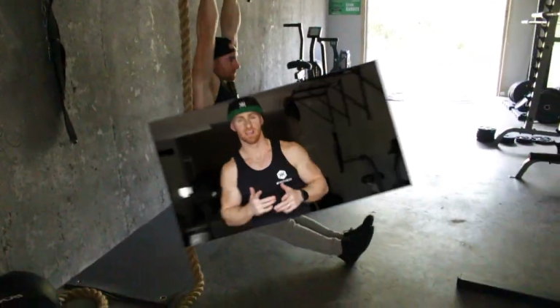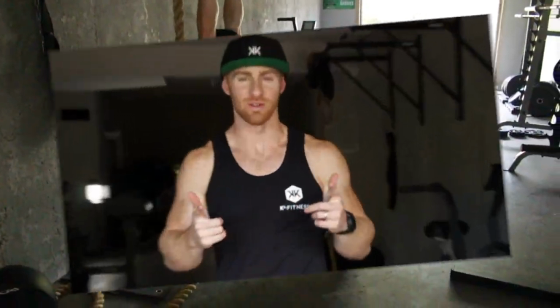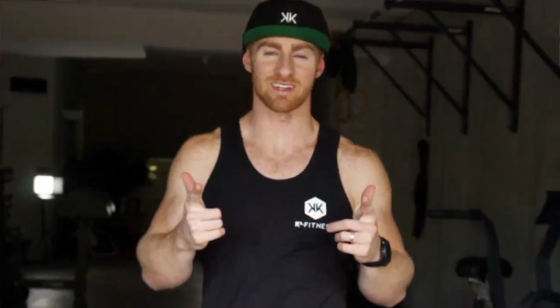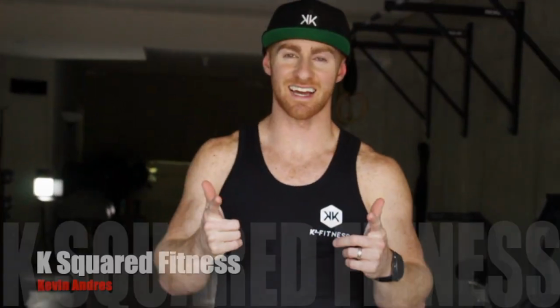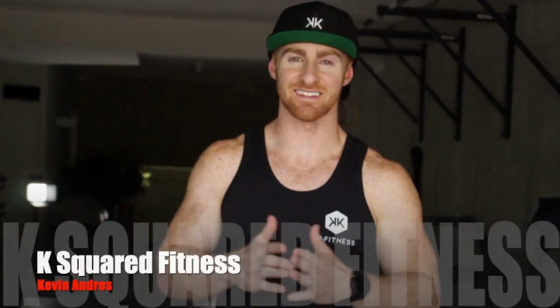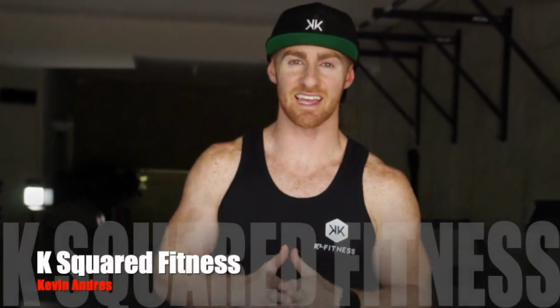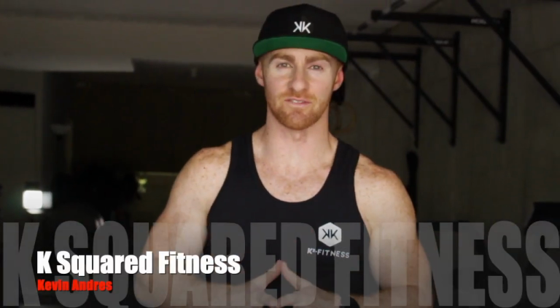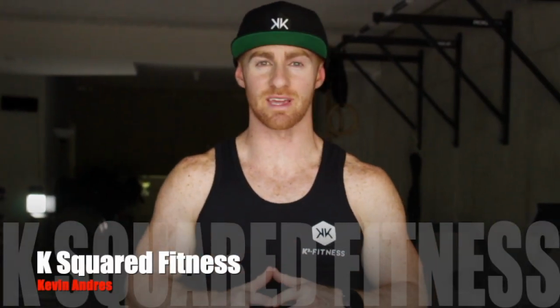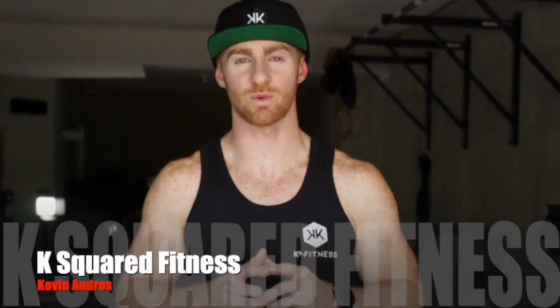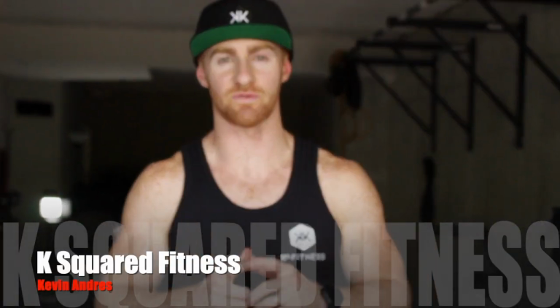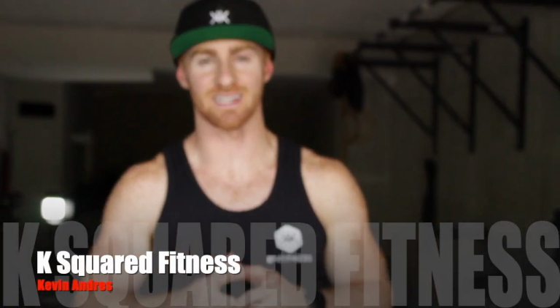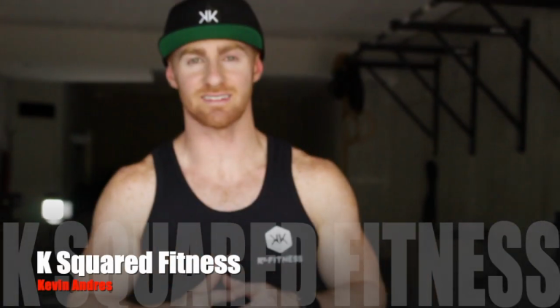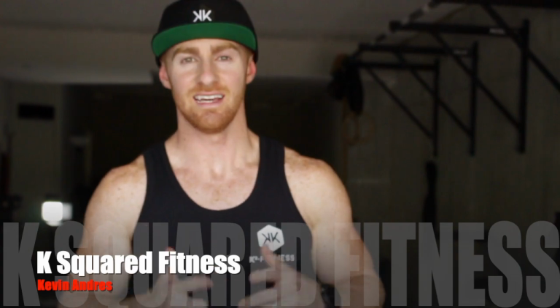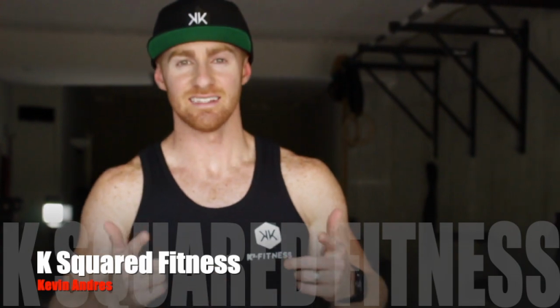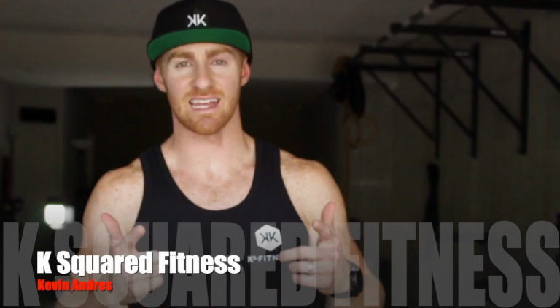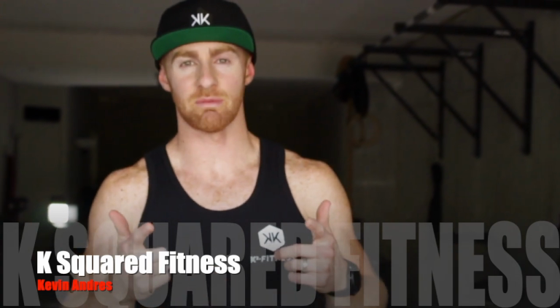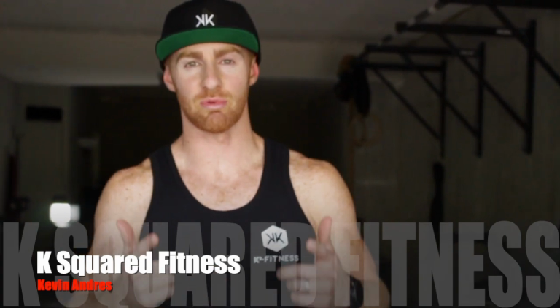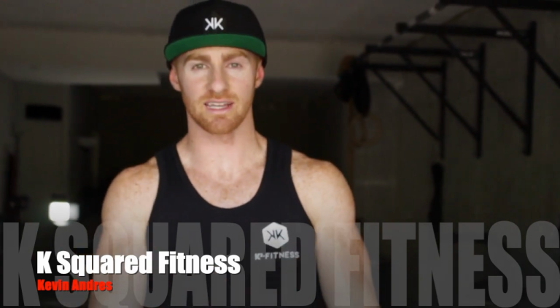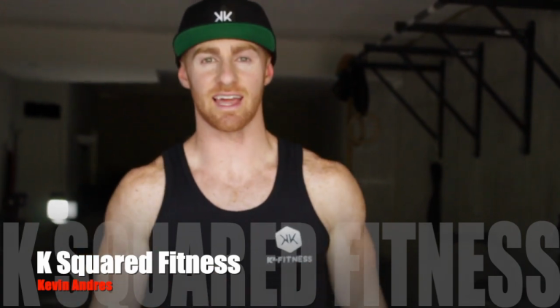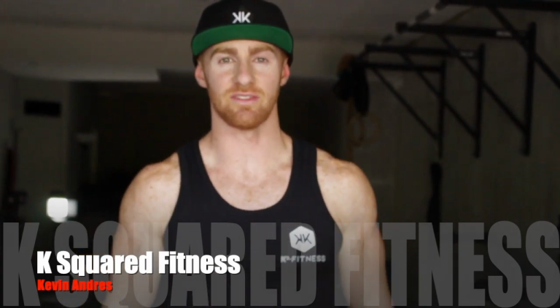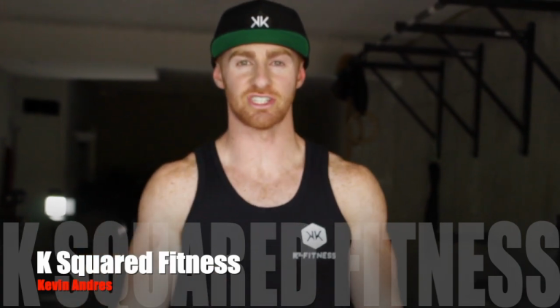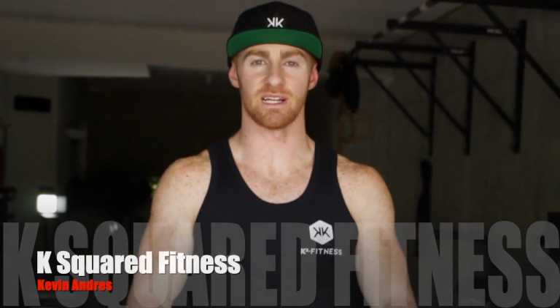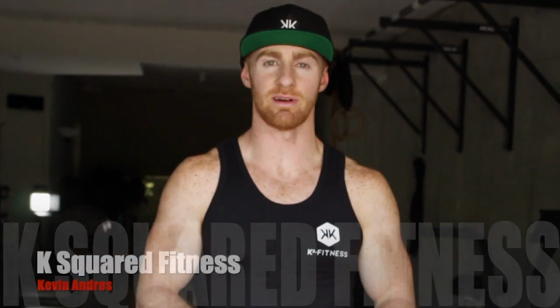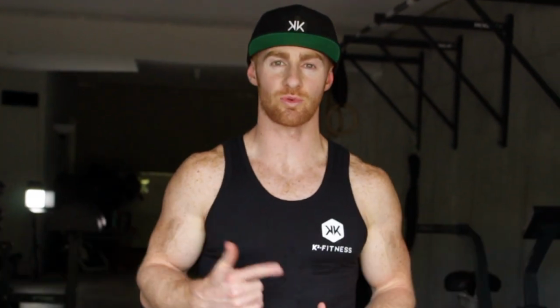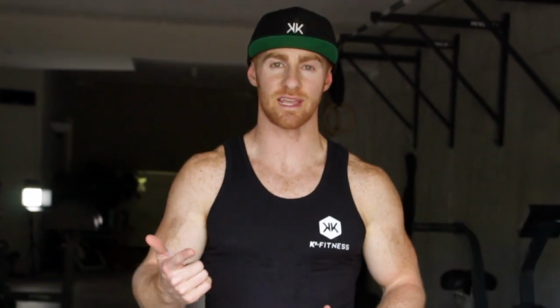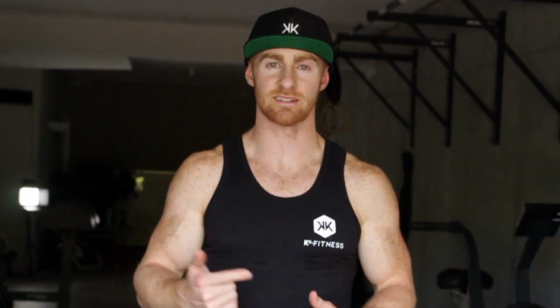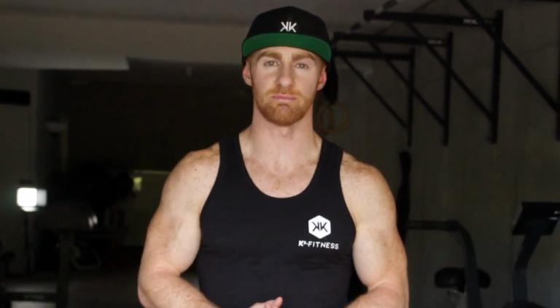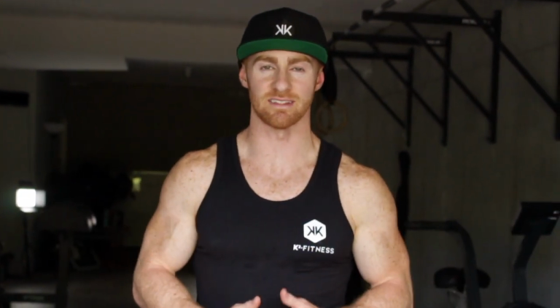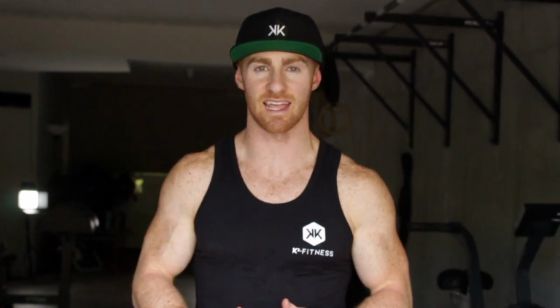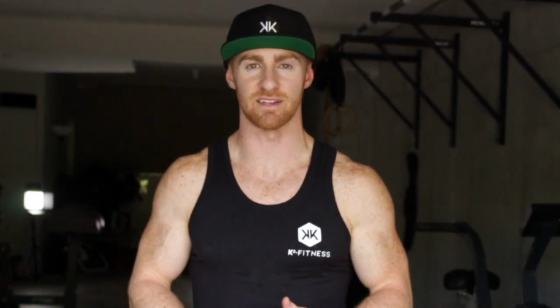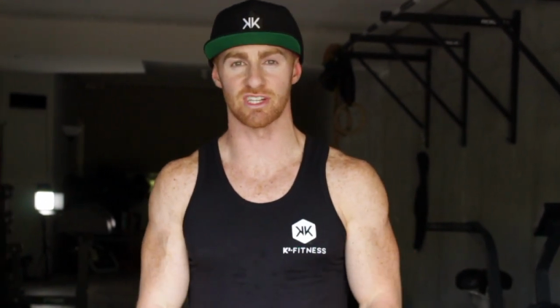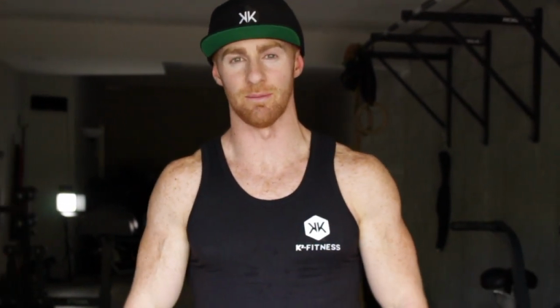What's up guys? This is Kevin from K-Squared Fitness. Today I'm gonna be breaking down the chin-up rings plus a negative chin-up.